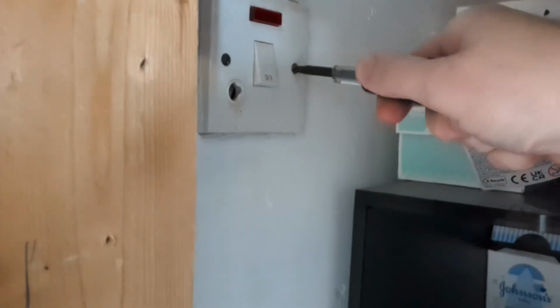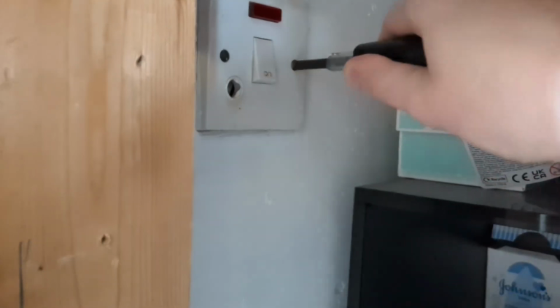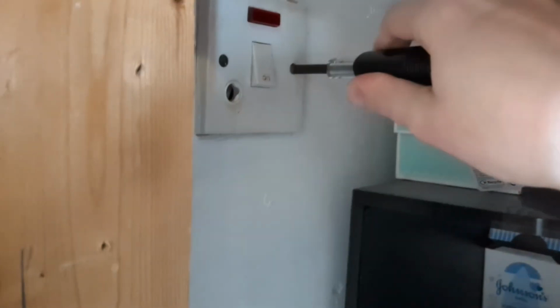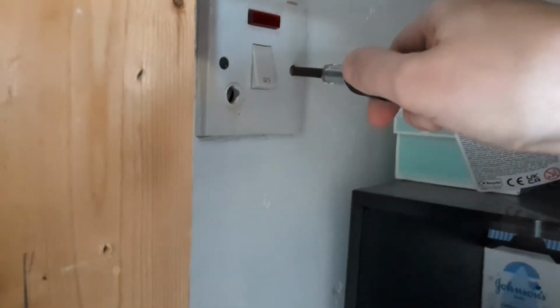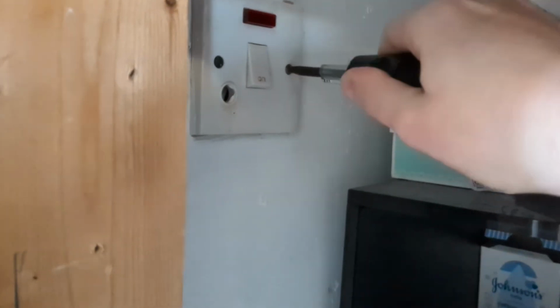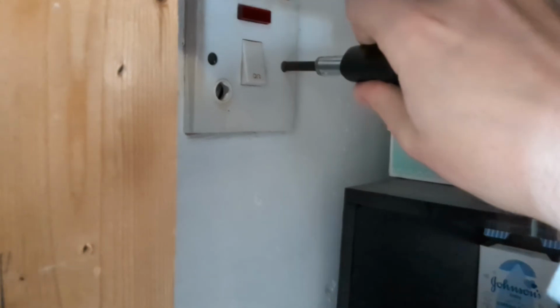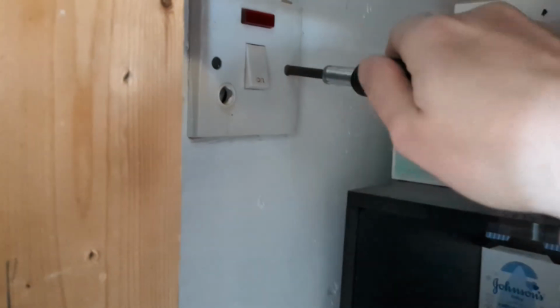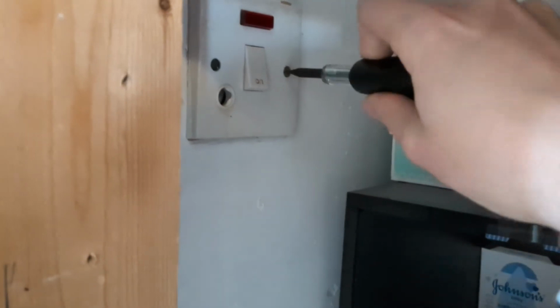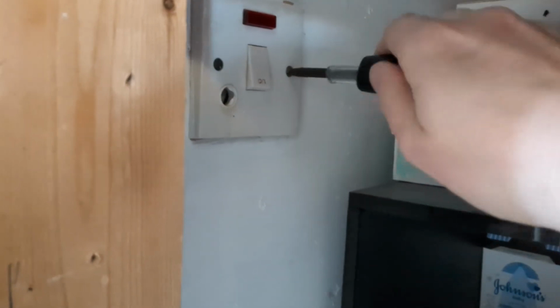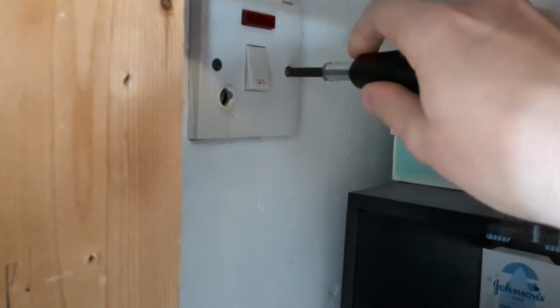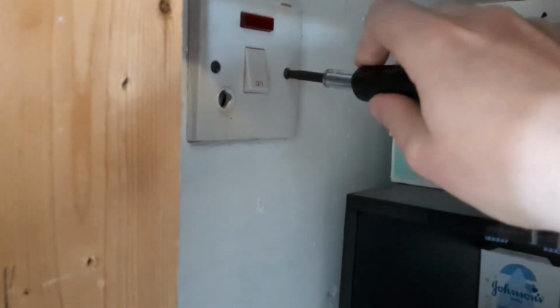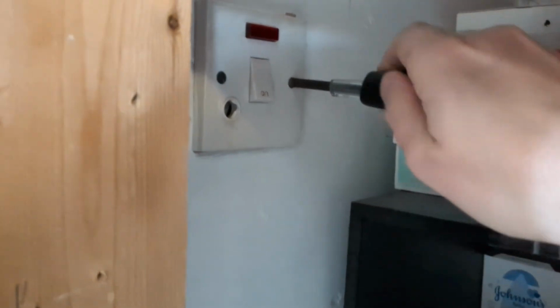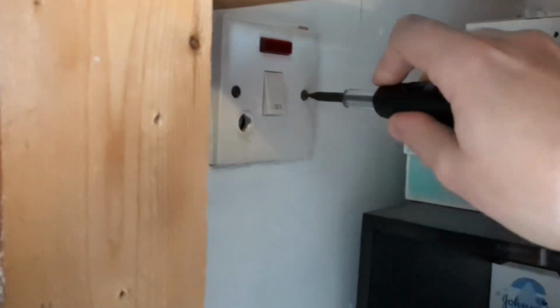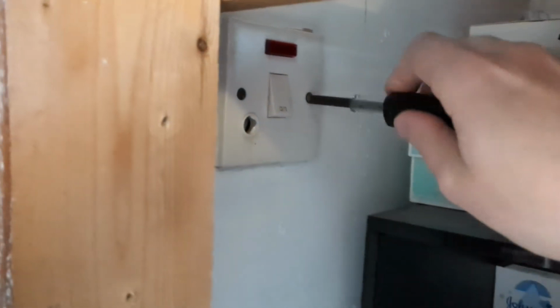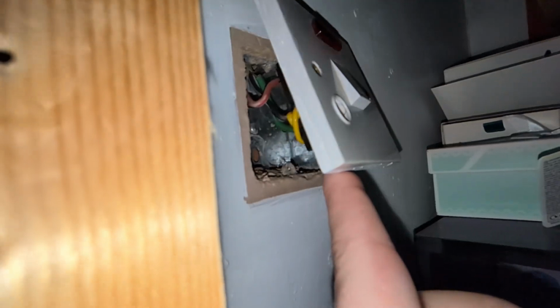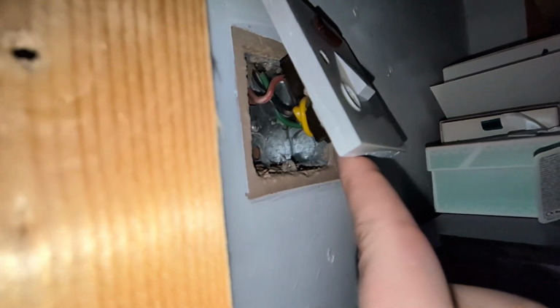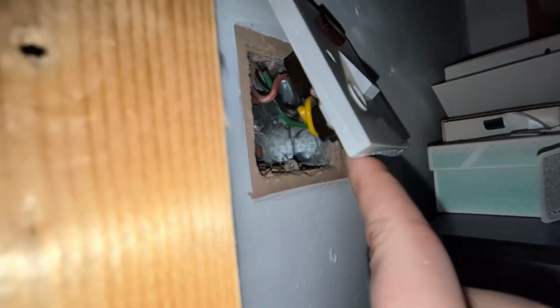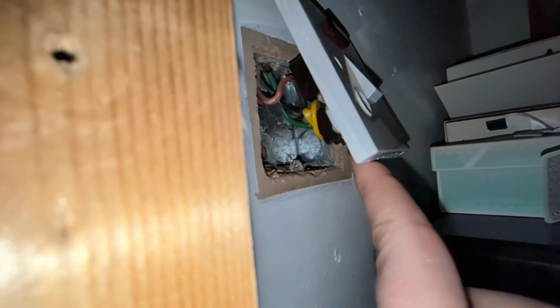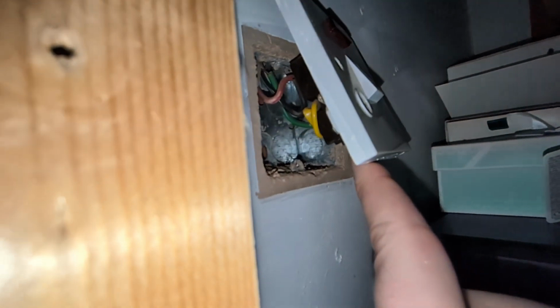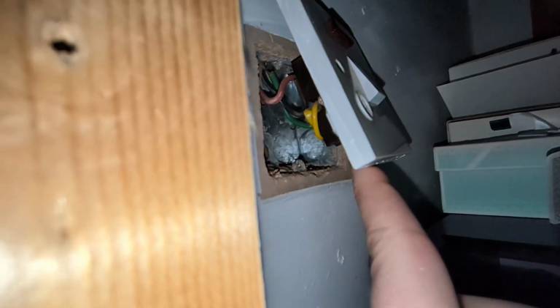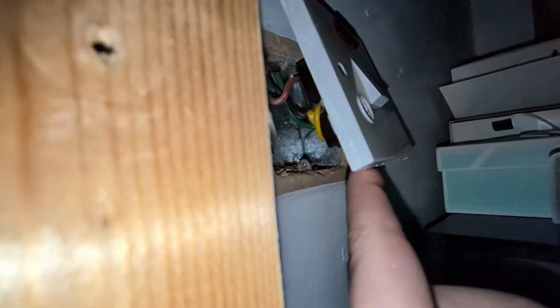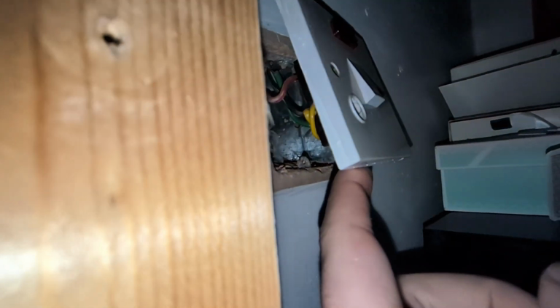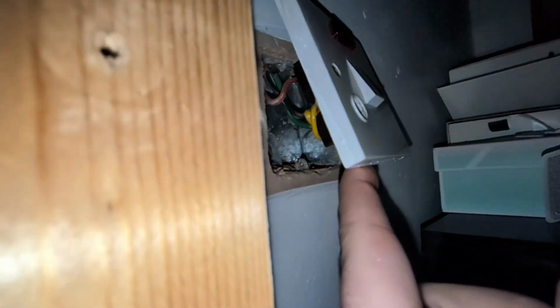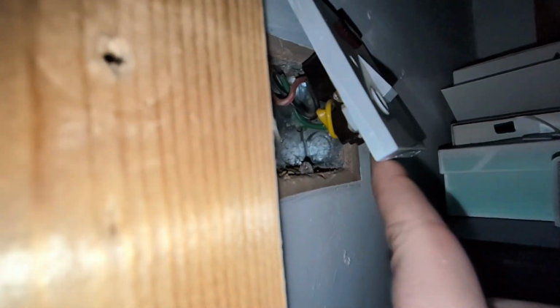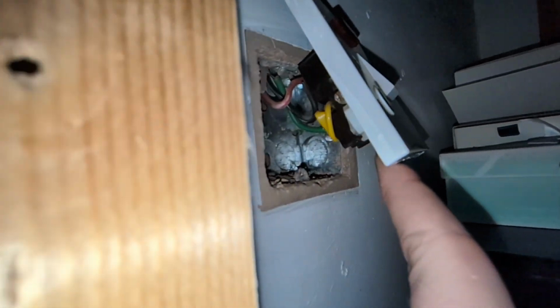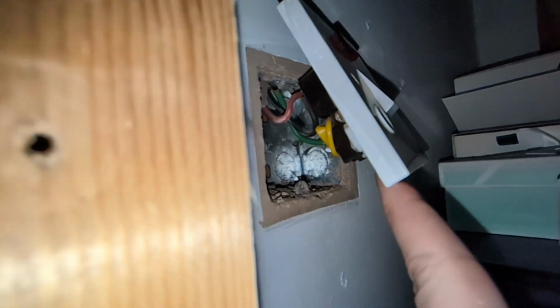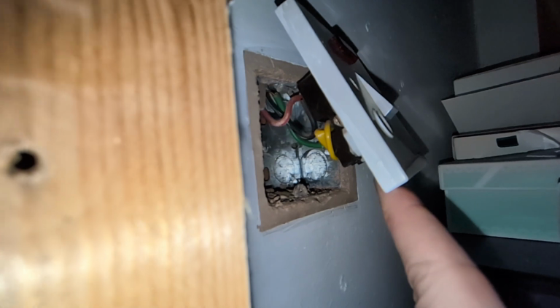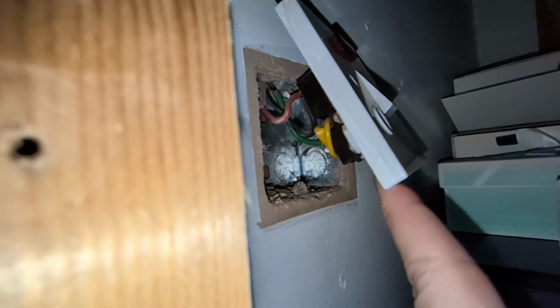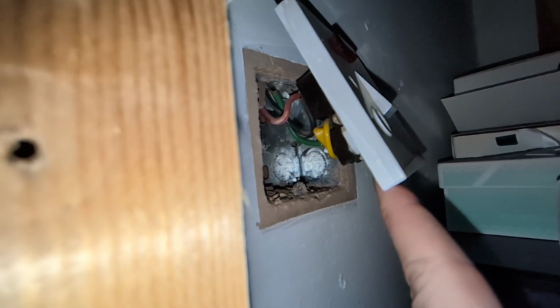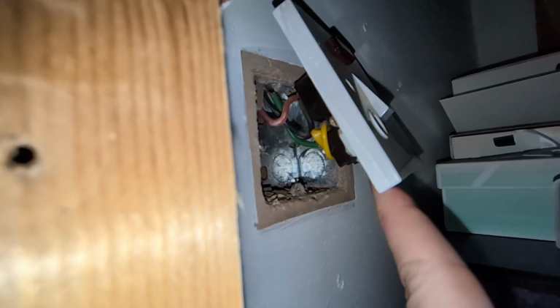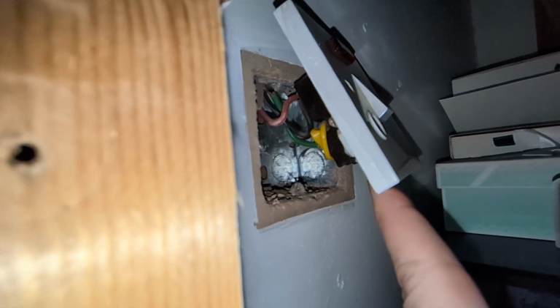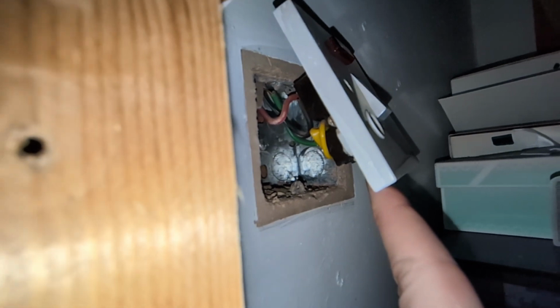Next I removed the screws holding it in place to the back box, and then removed the three internal screws that are holding each of the wires to the fuse spur.